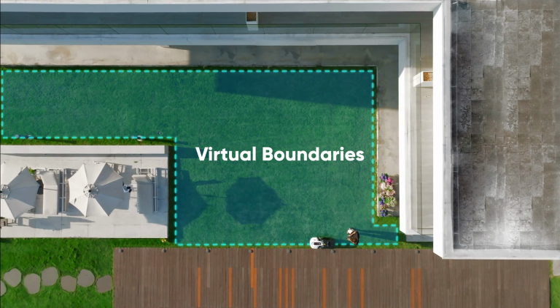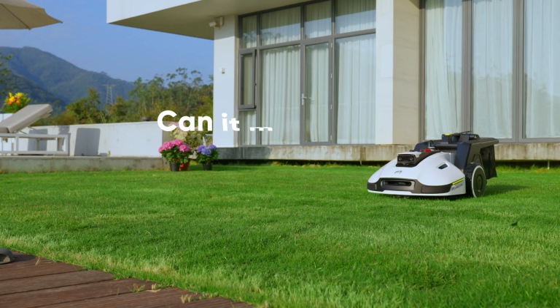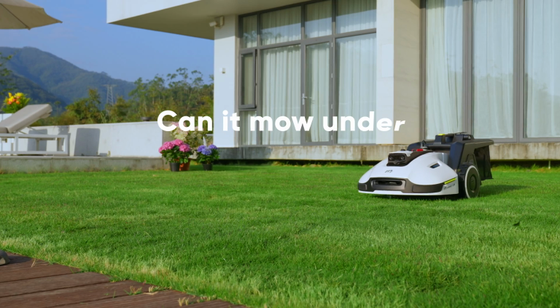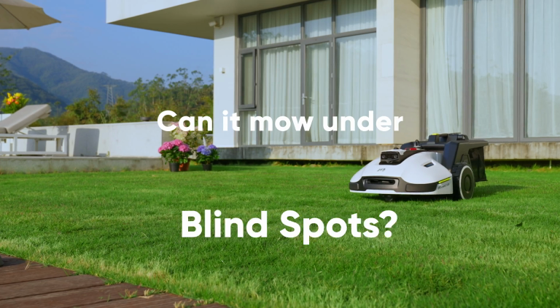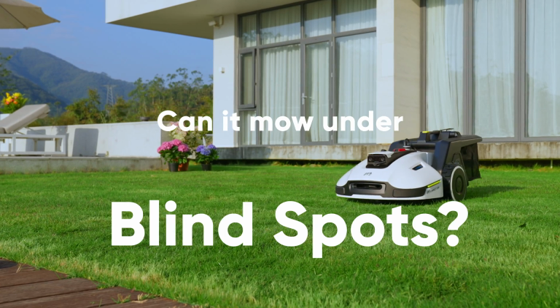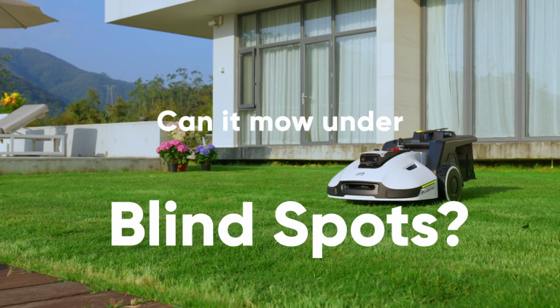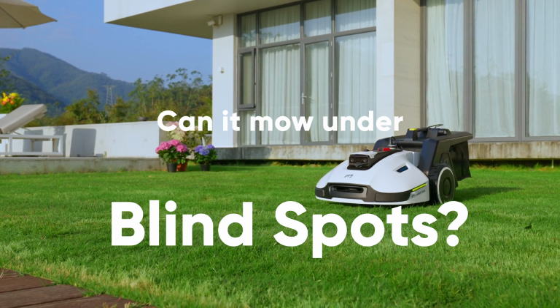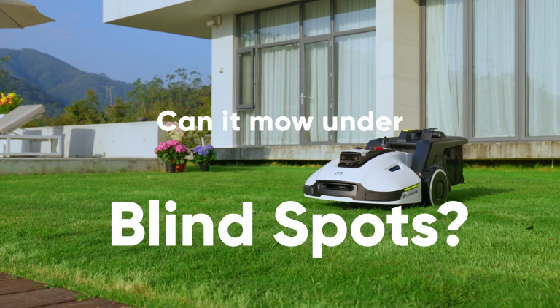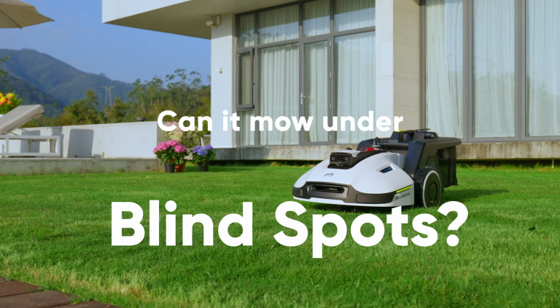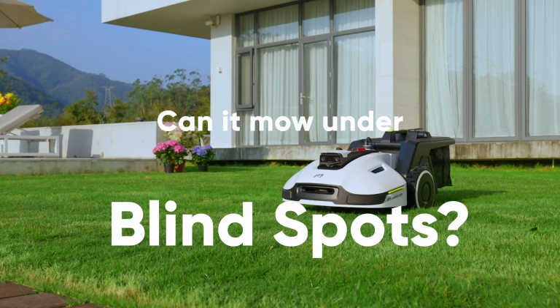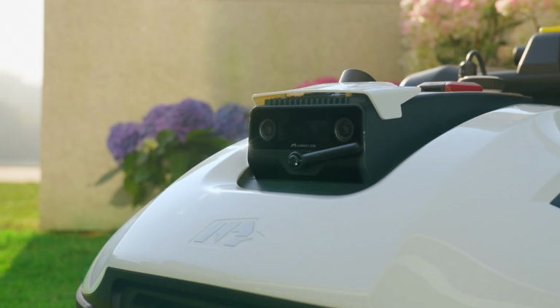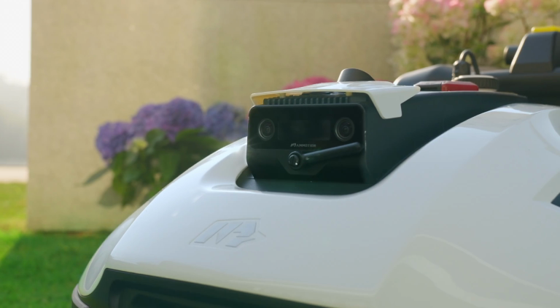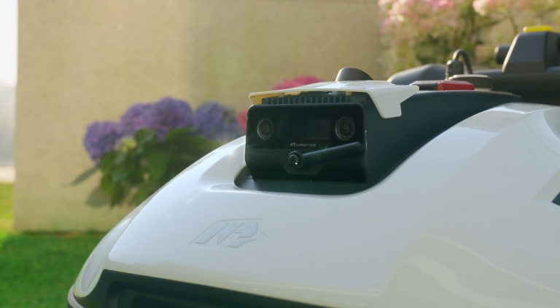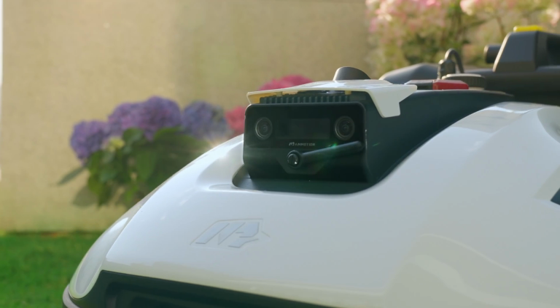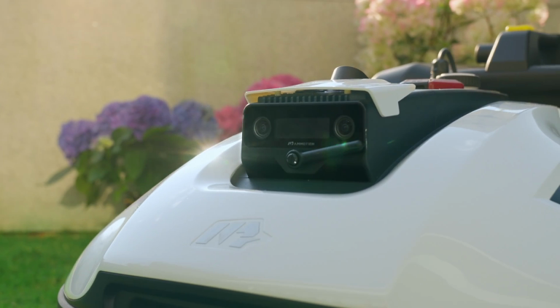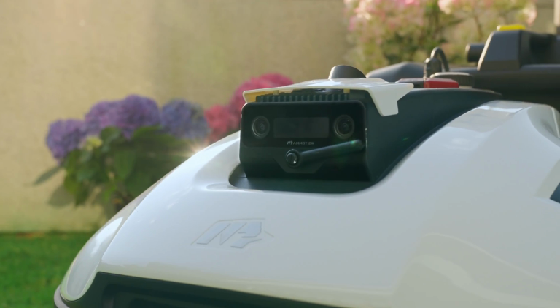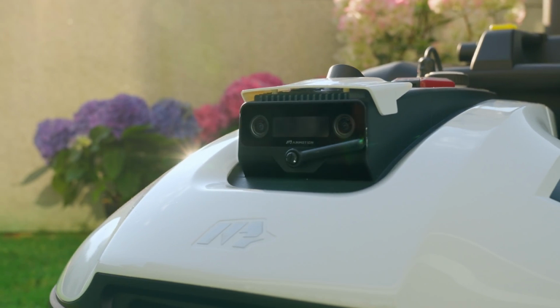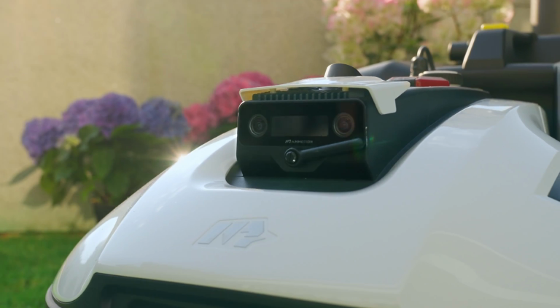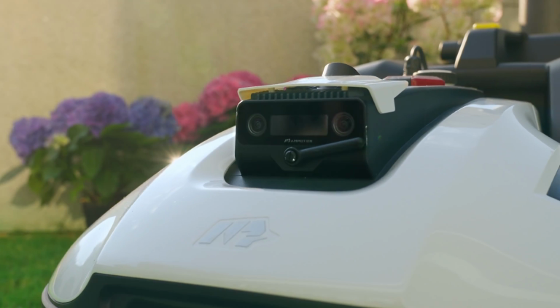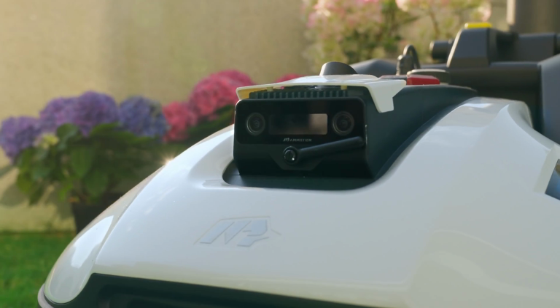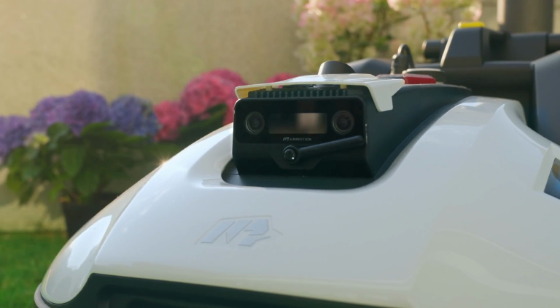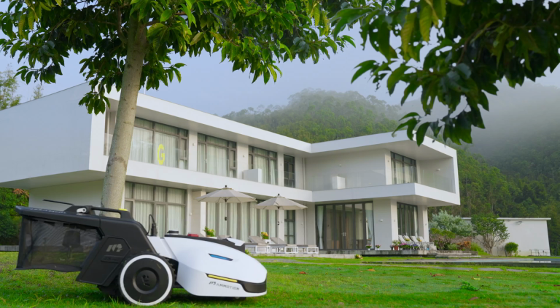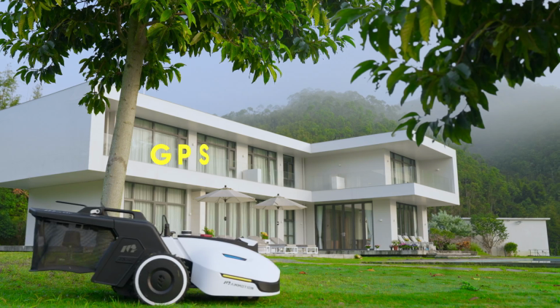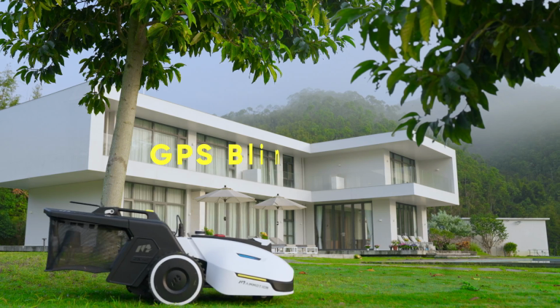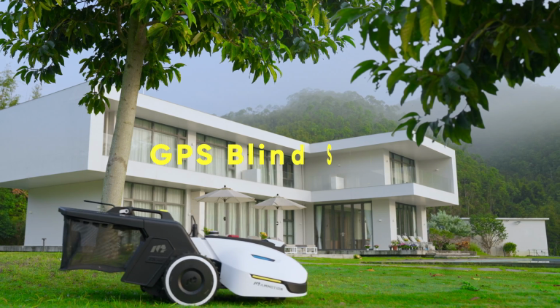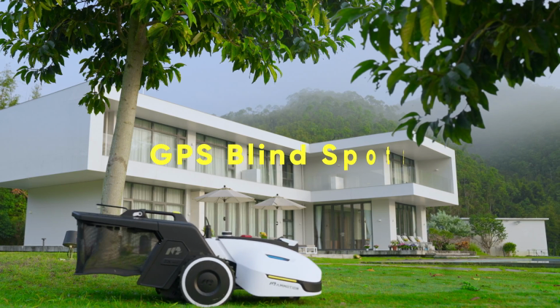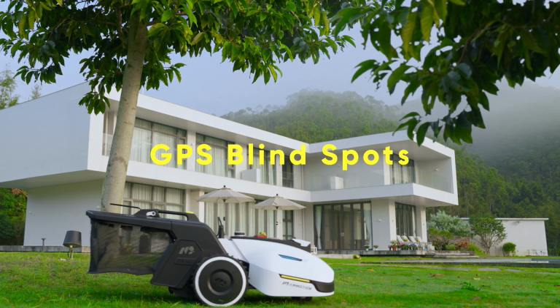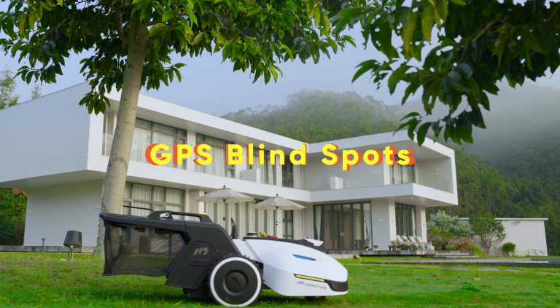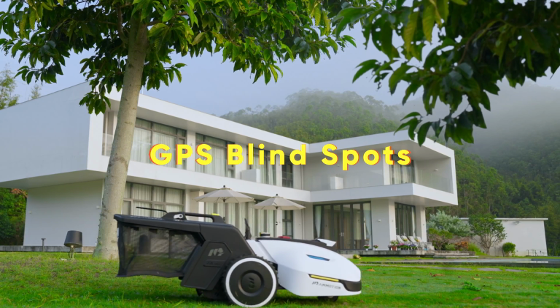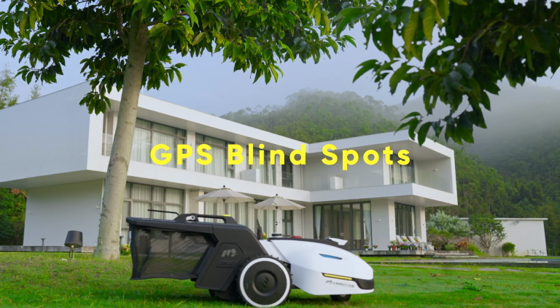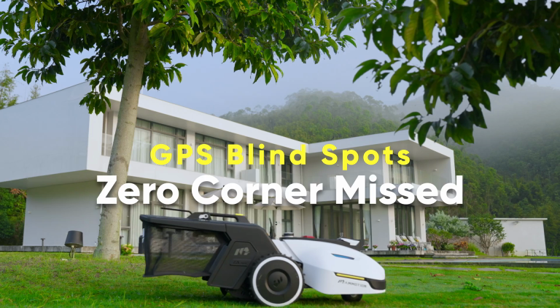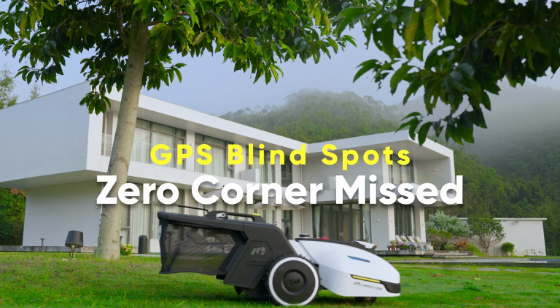Can it mow under blind spots? The cutting-edge 3D vision navigation system enables Yuka to mow GPS blind spots accurately.